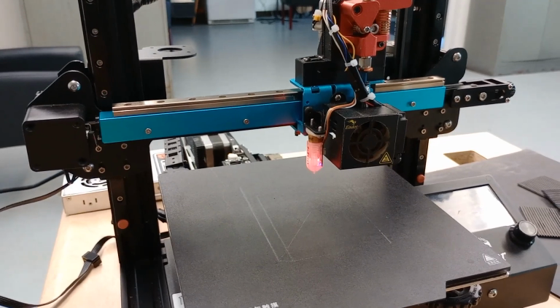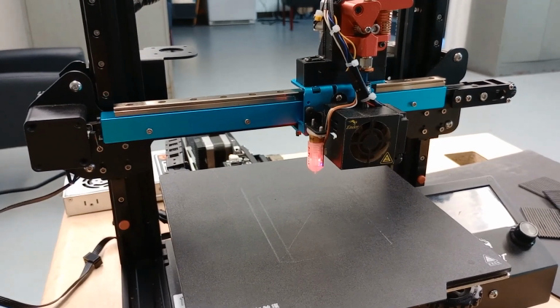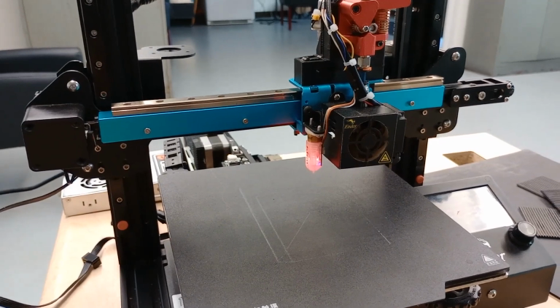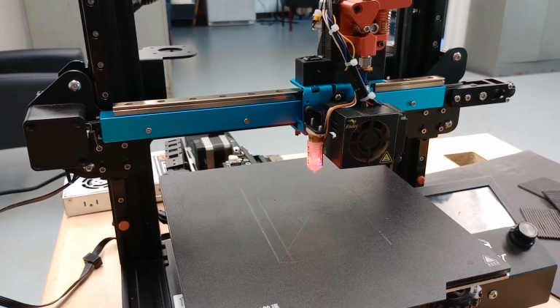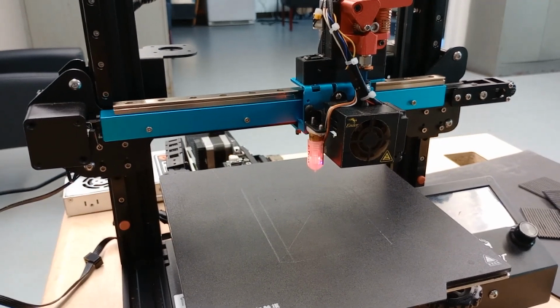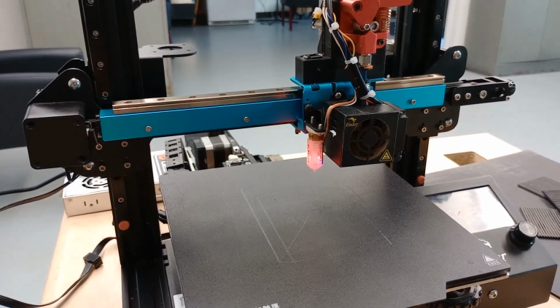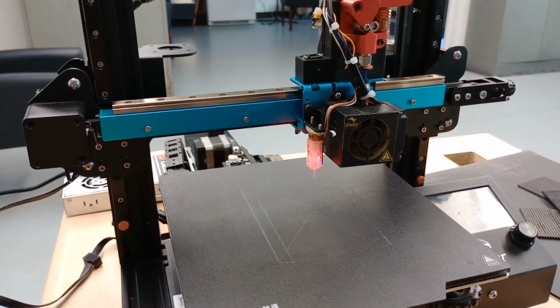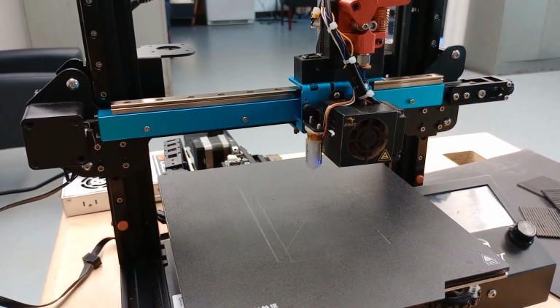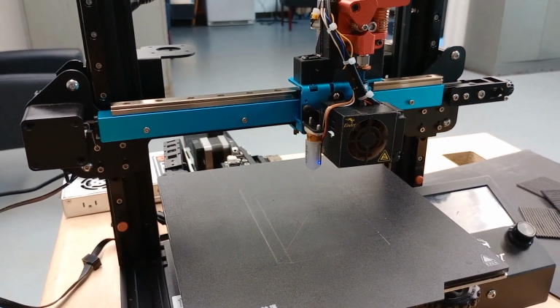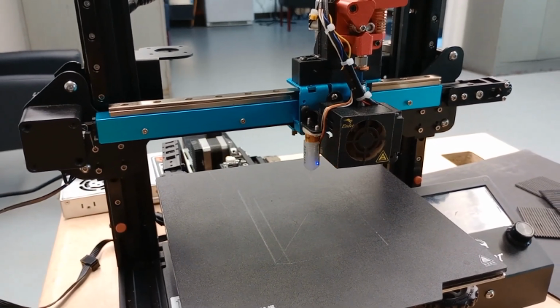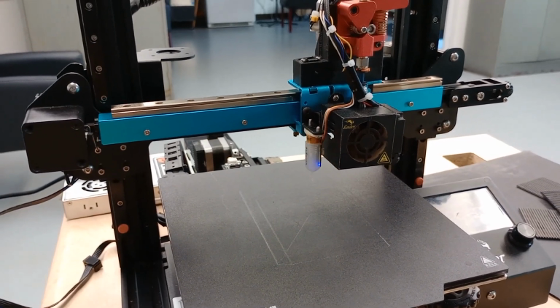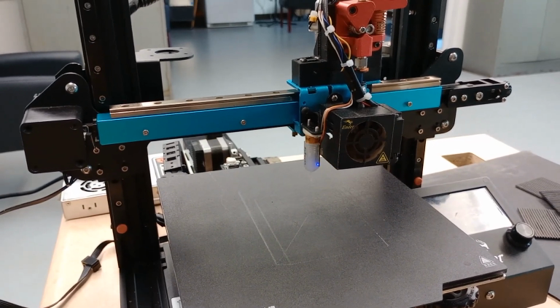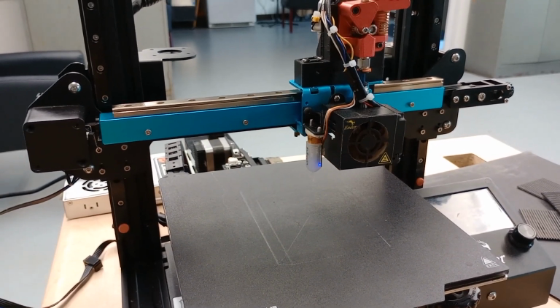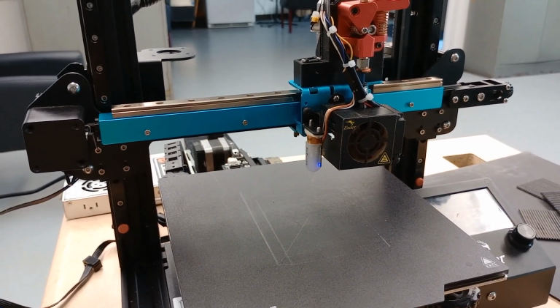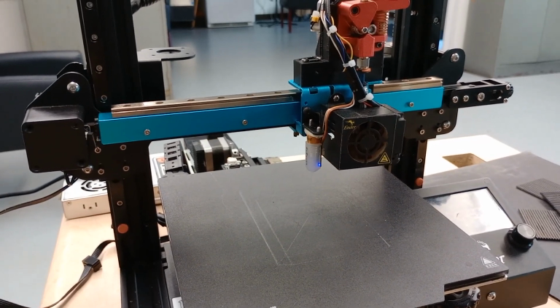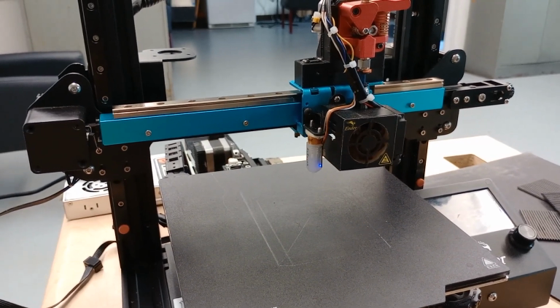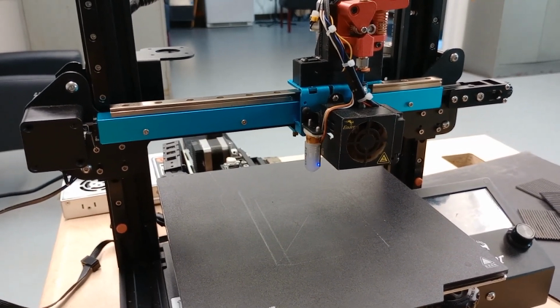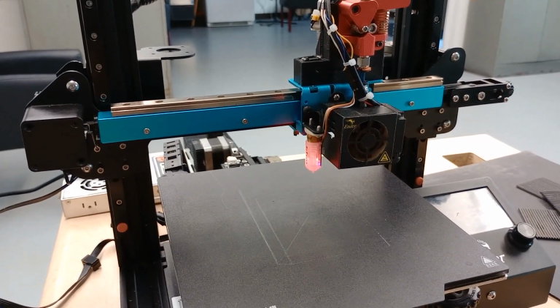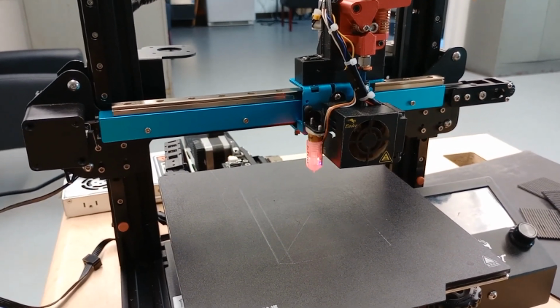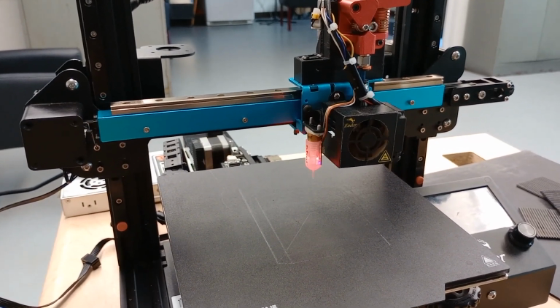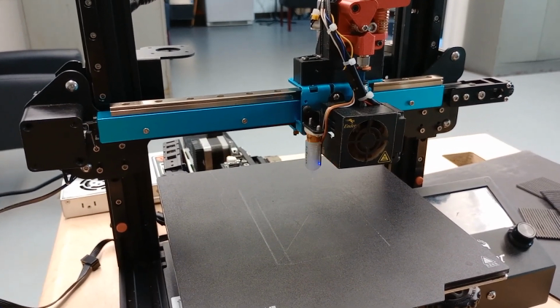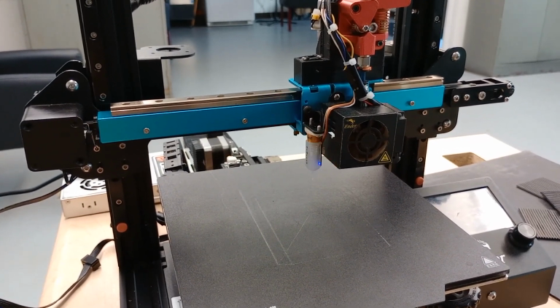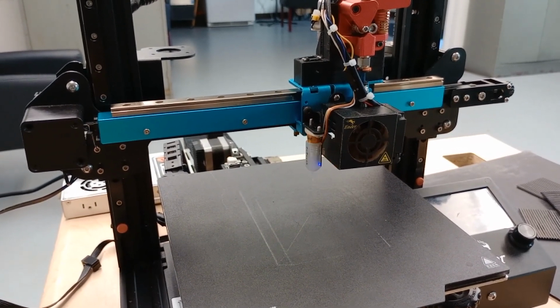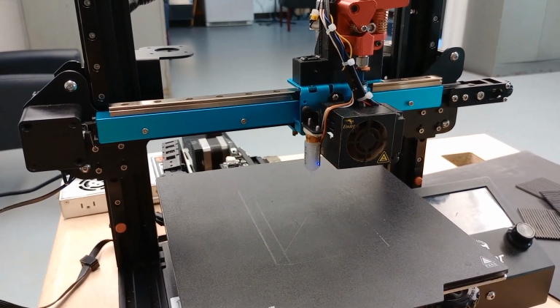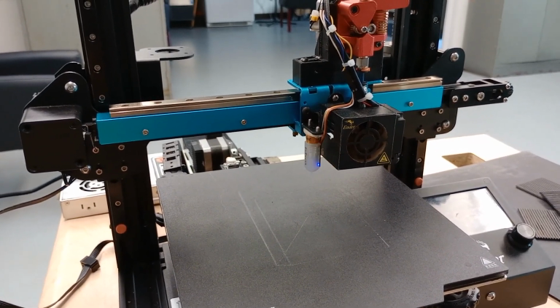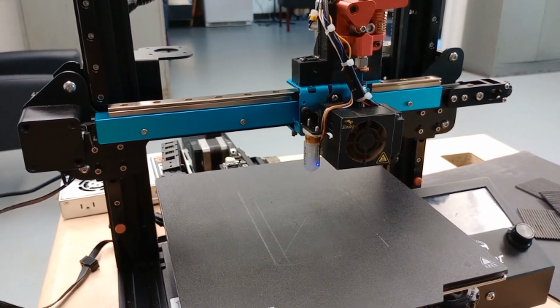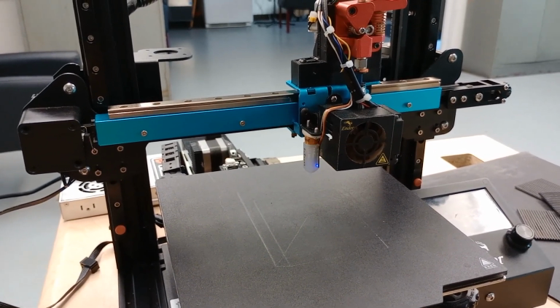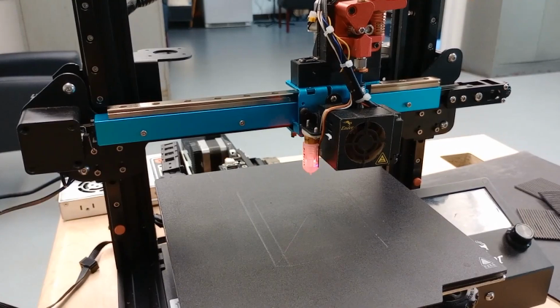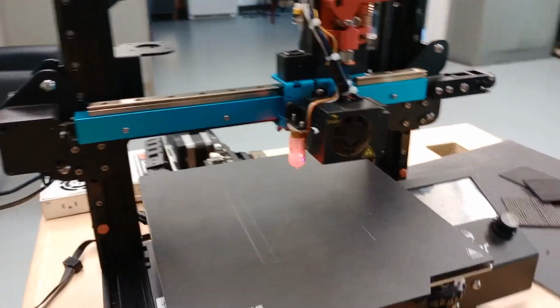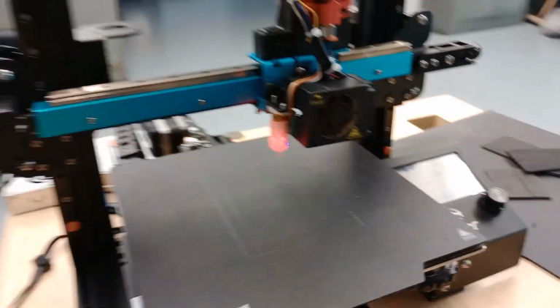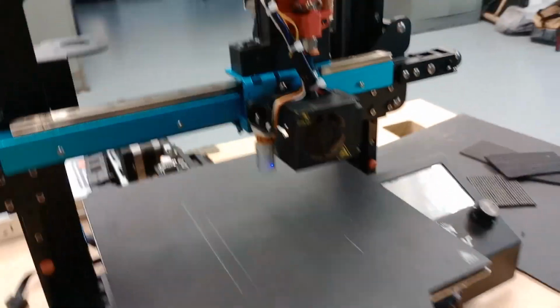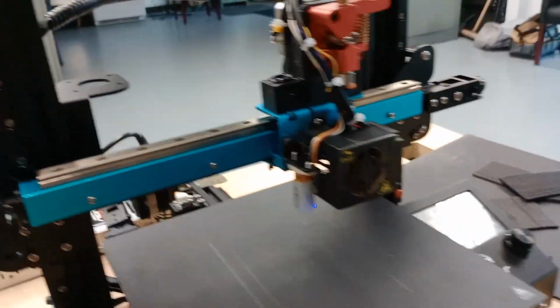Has your z-axis stopped working? Well in this video I'm going to show you how to fix it.